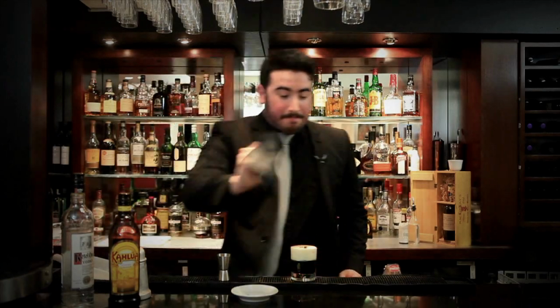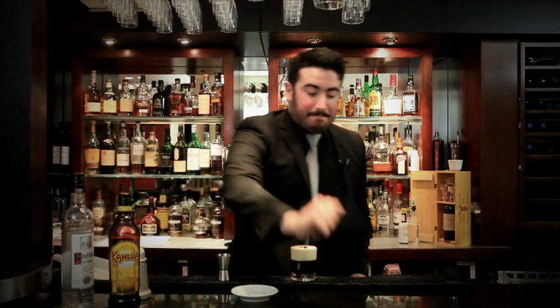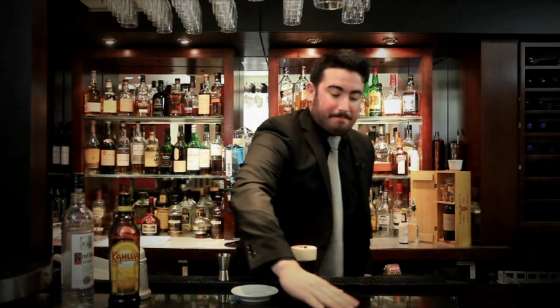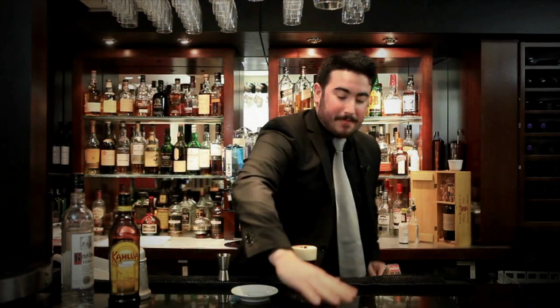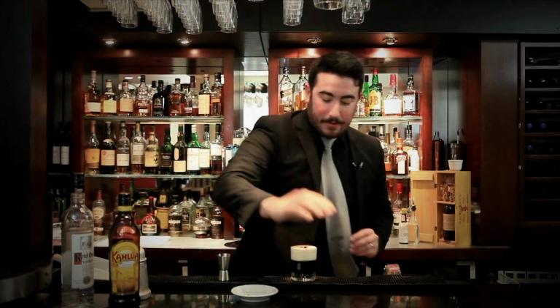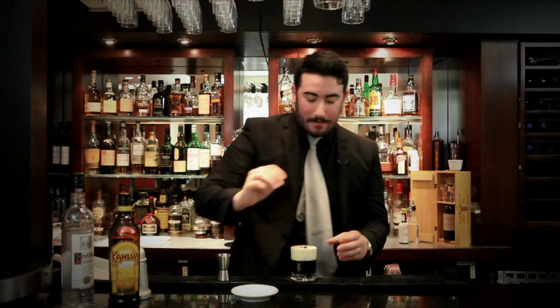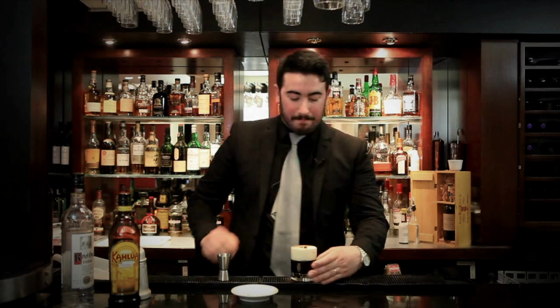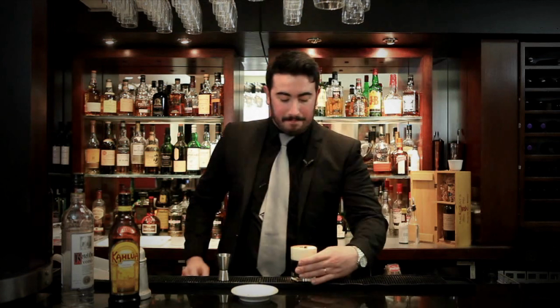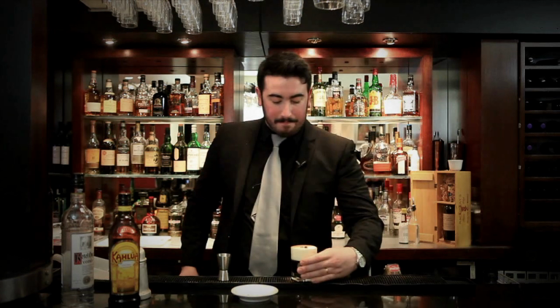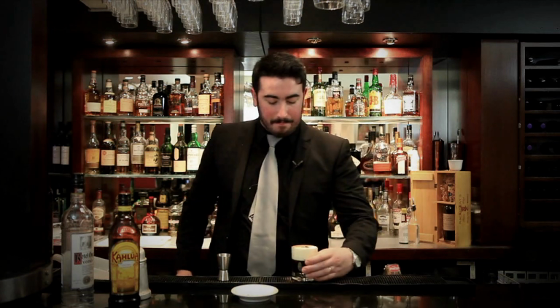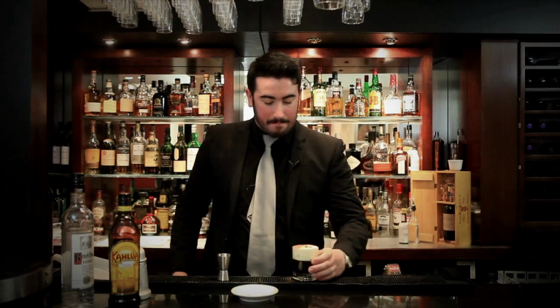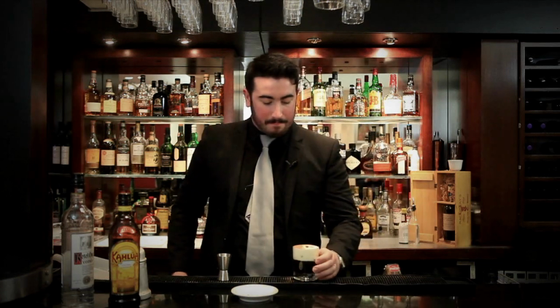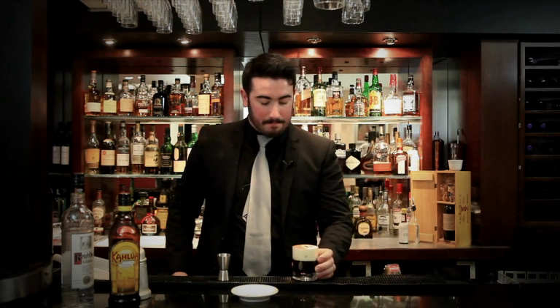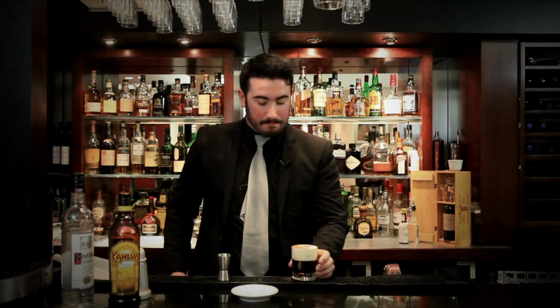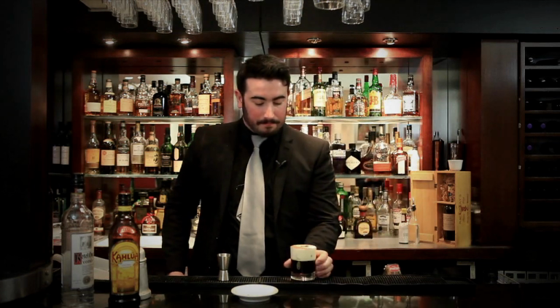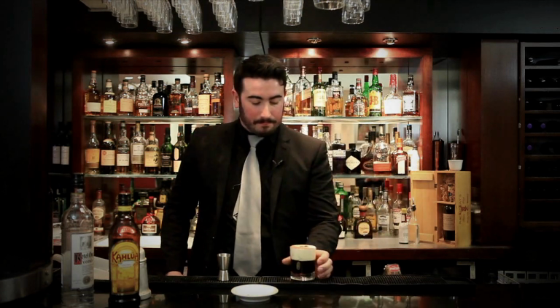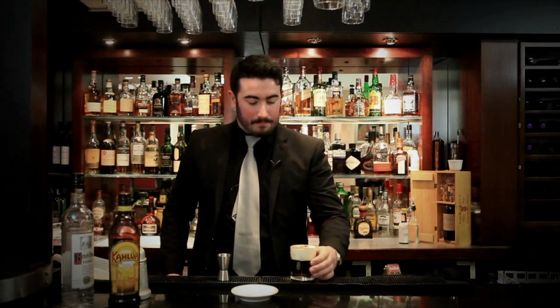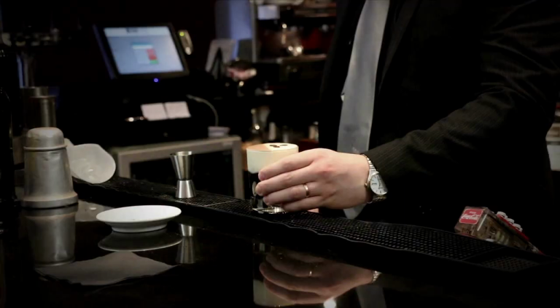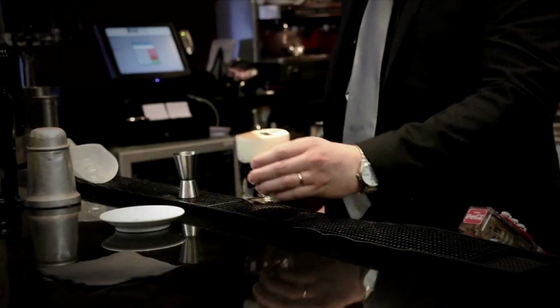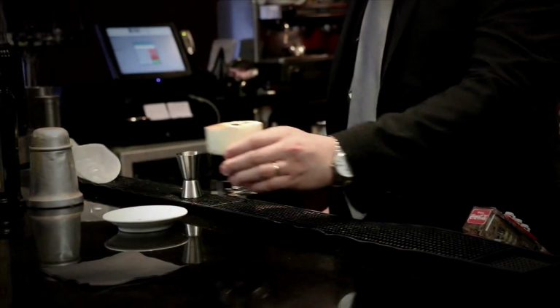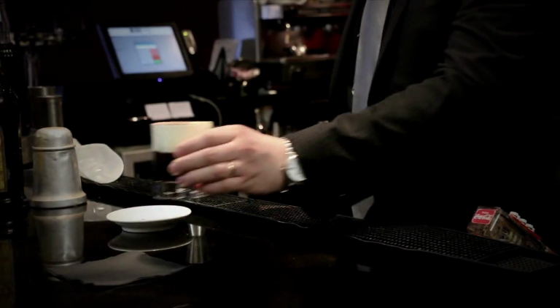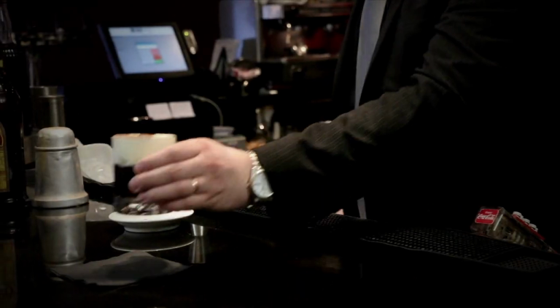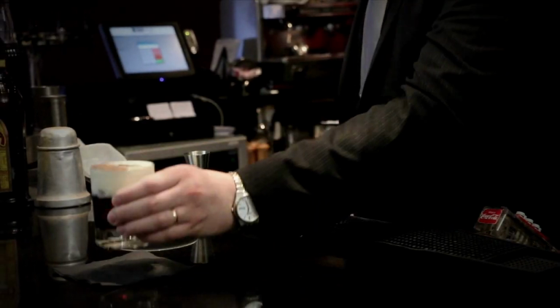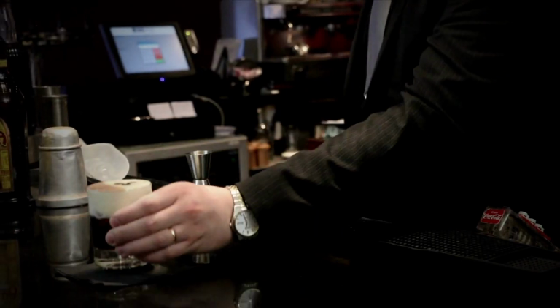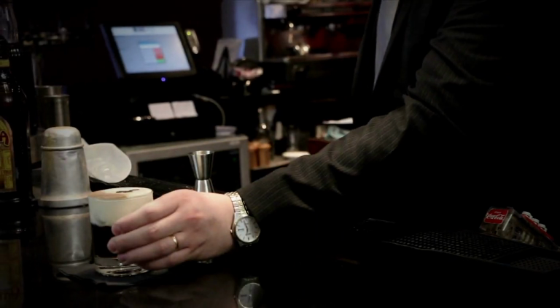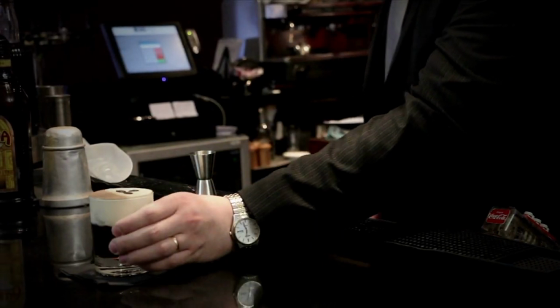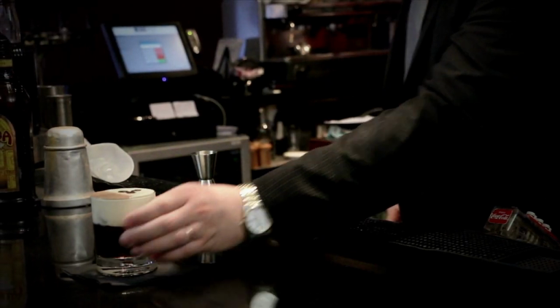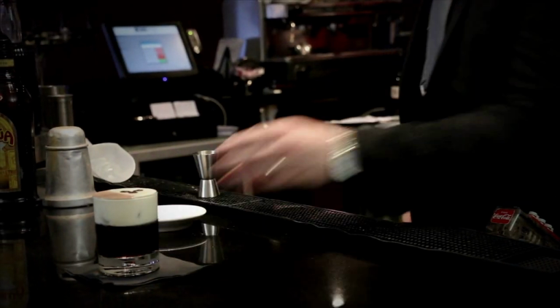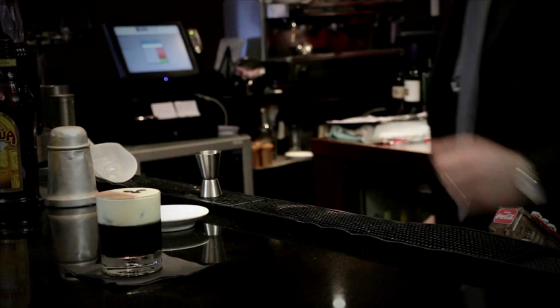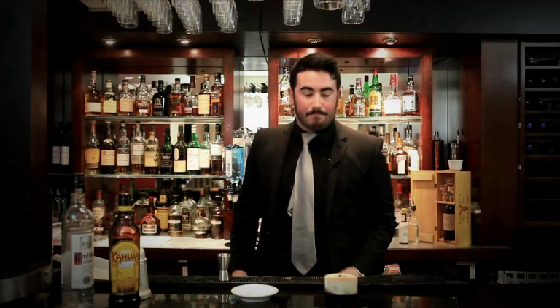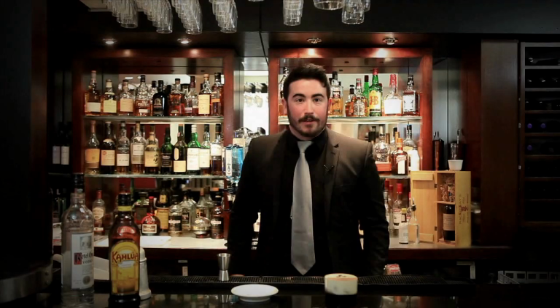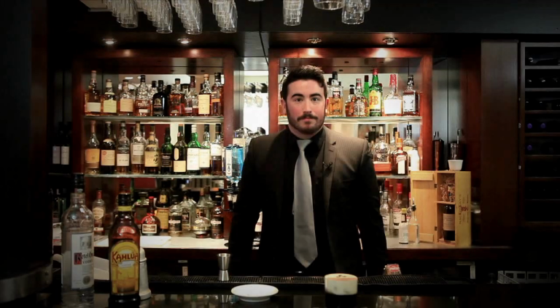Add some chocolate powder. And there we go — White Russian. Thank you.